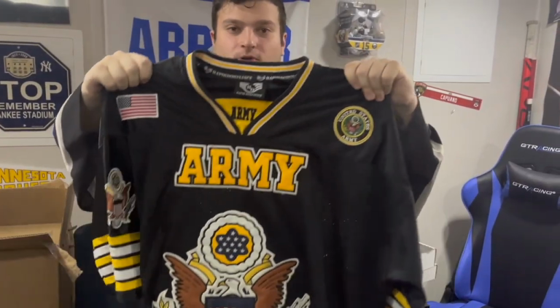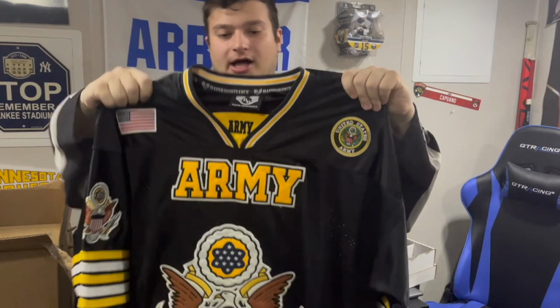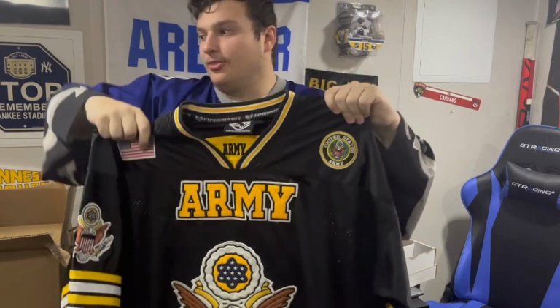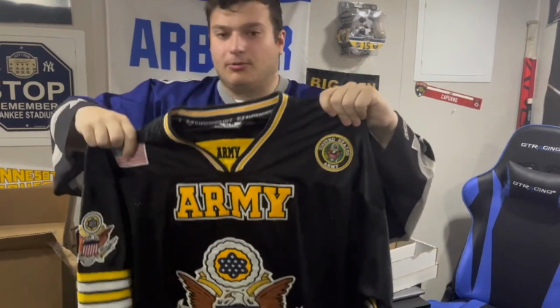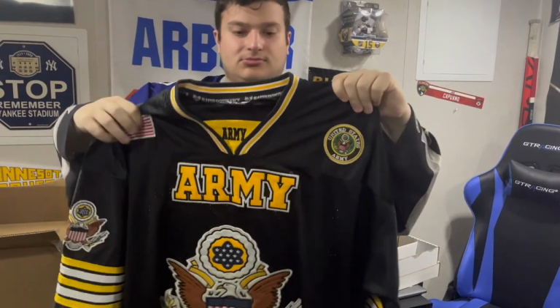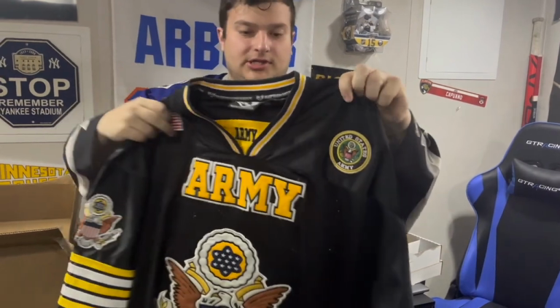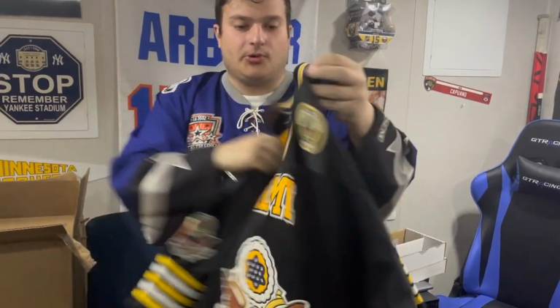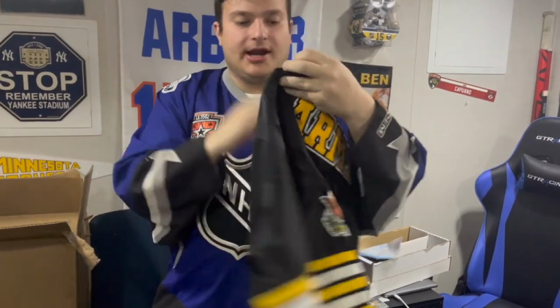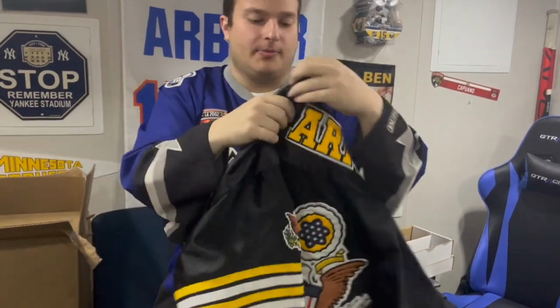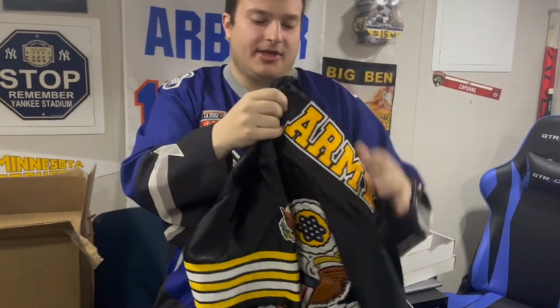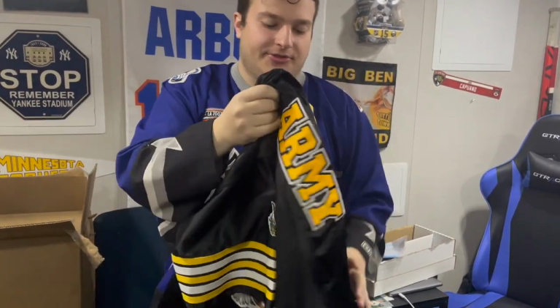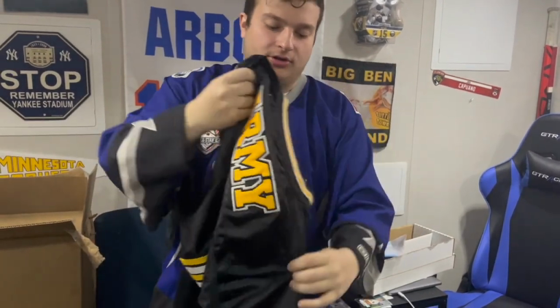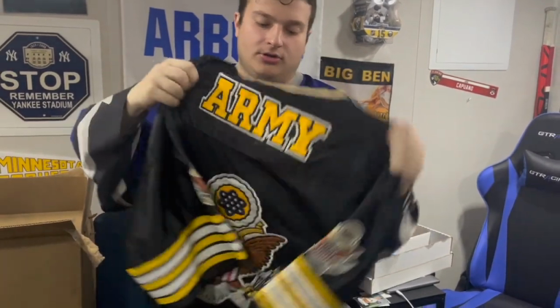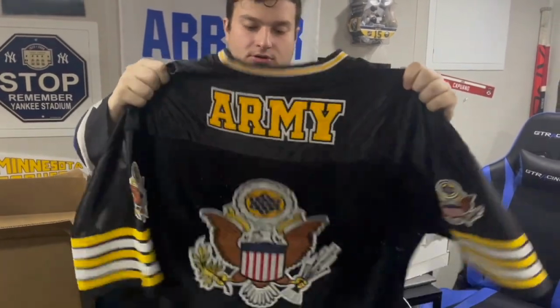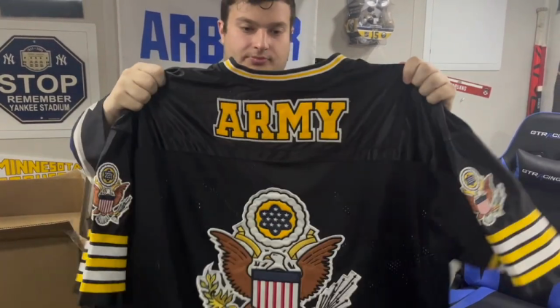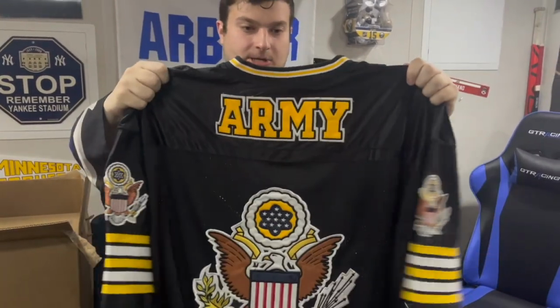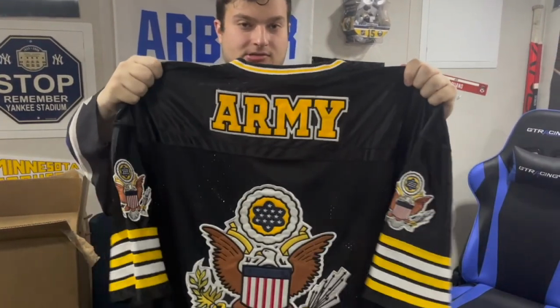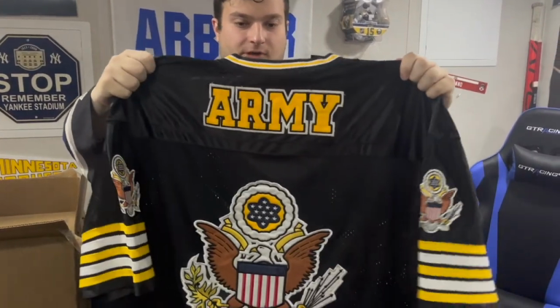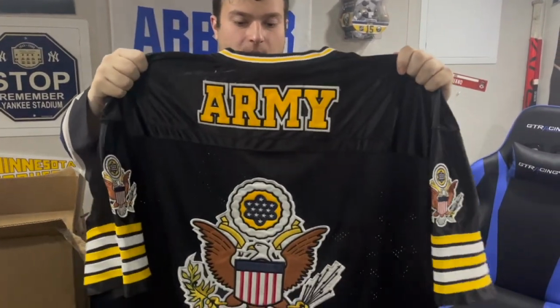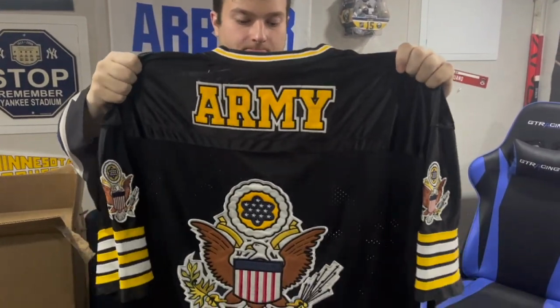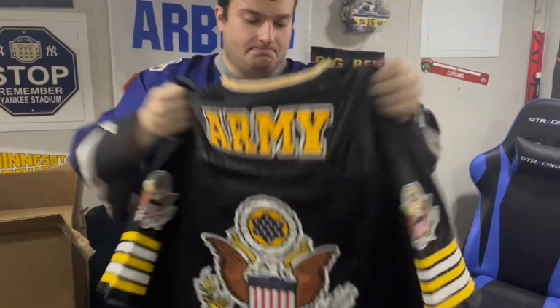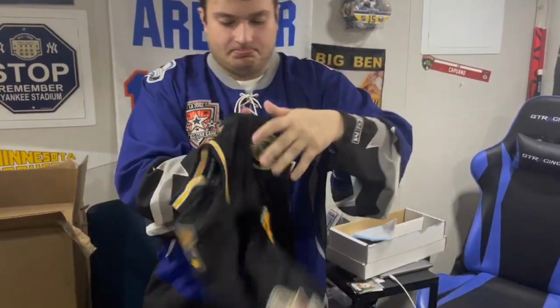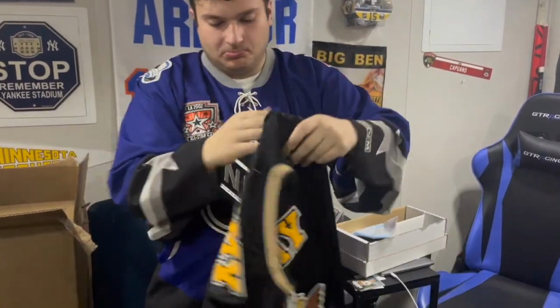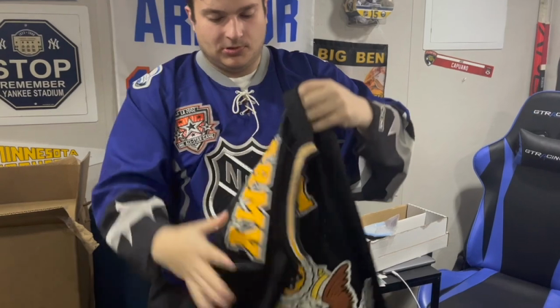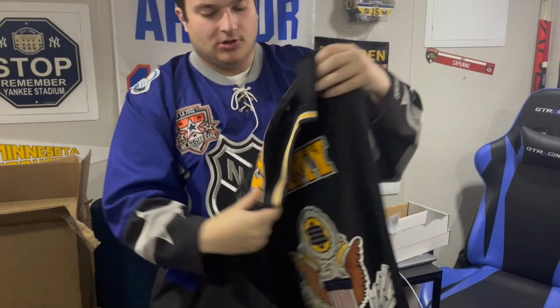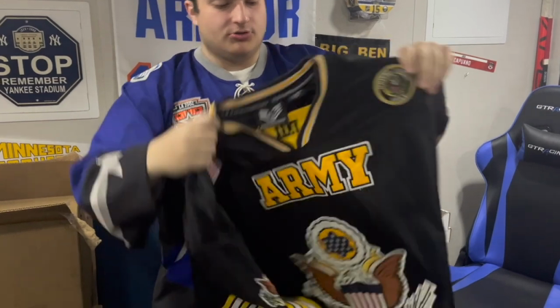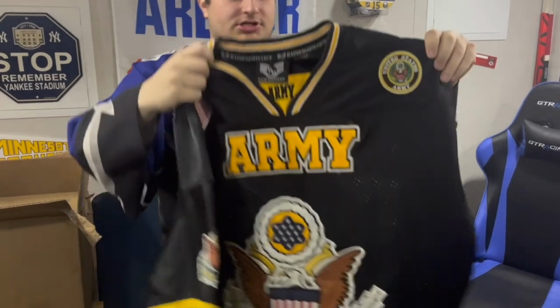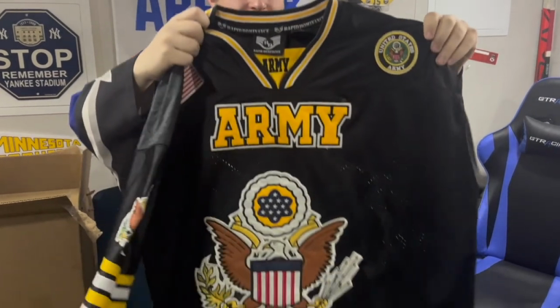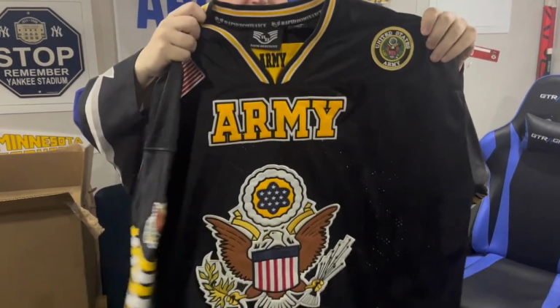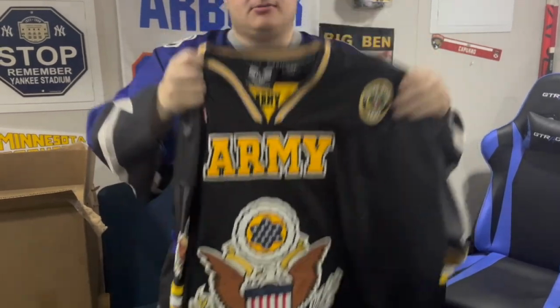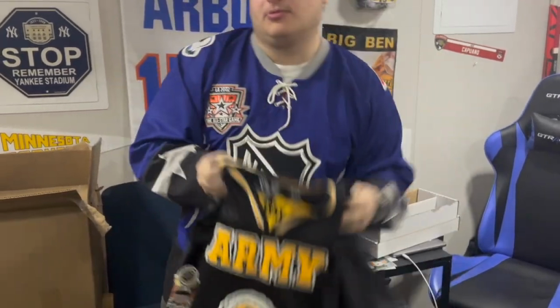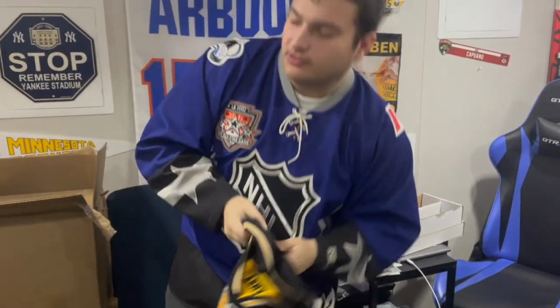Here's another Army jersey — so now I have a whole Army jersey collection. The white one I didn't know about either, and here's the black one. Cool jerseys. I'll figure something out with those.